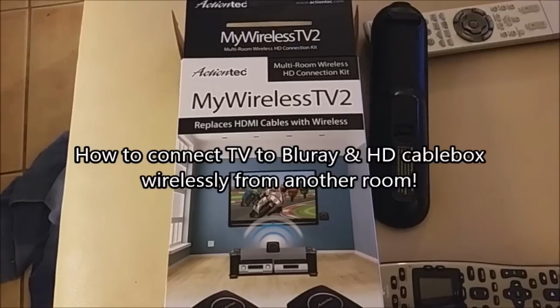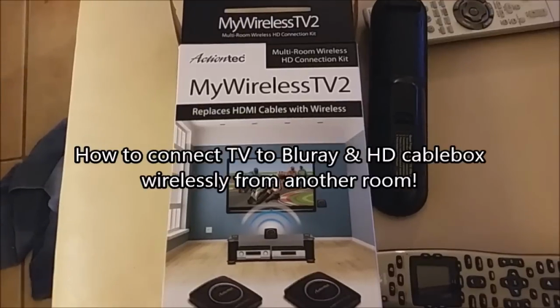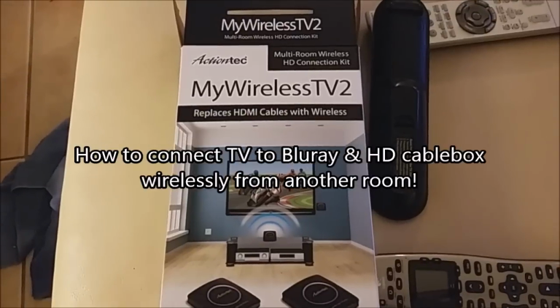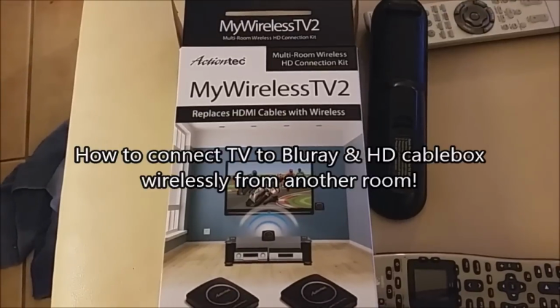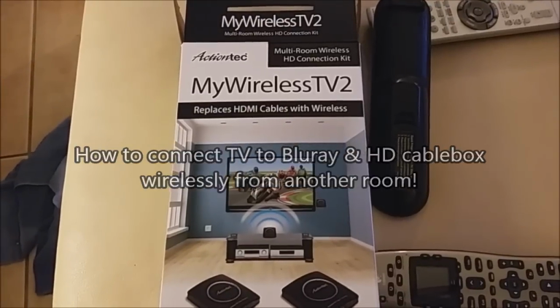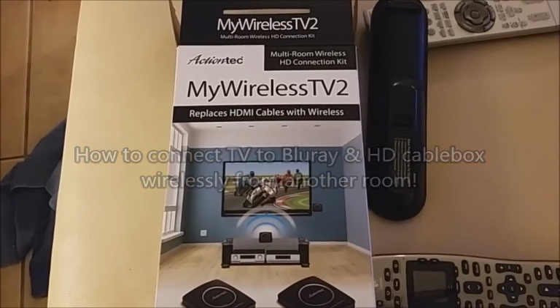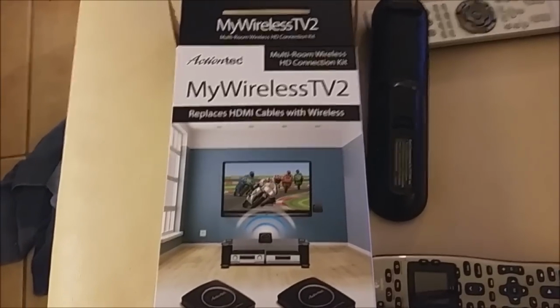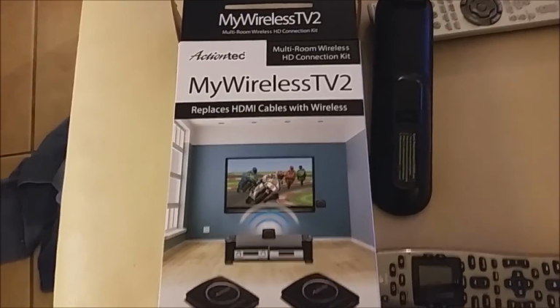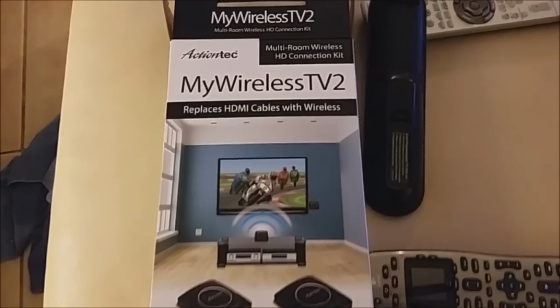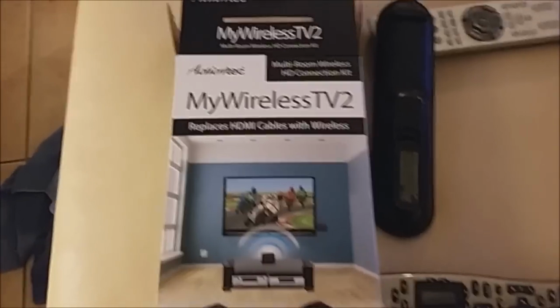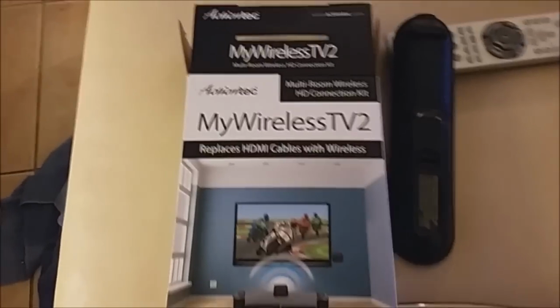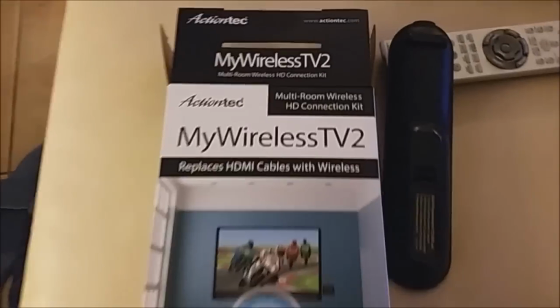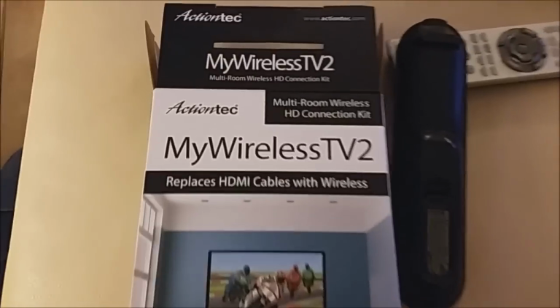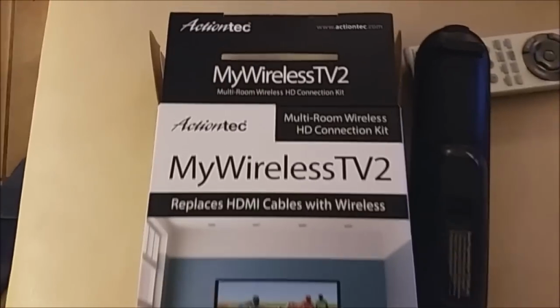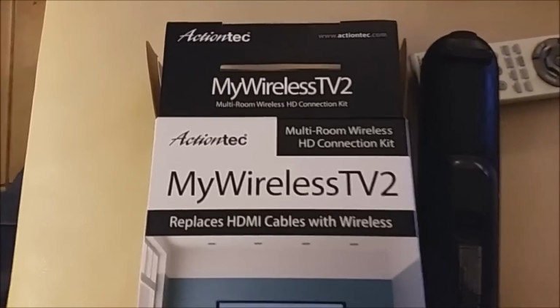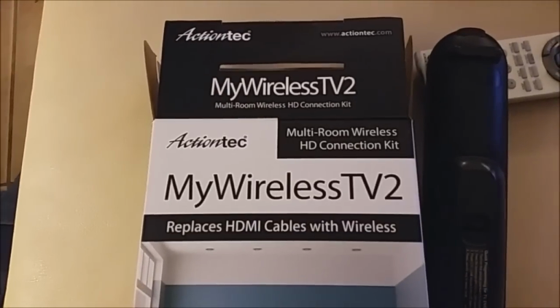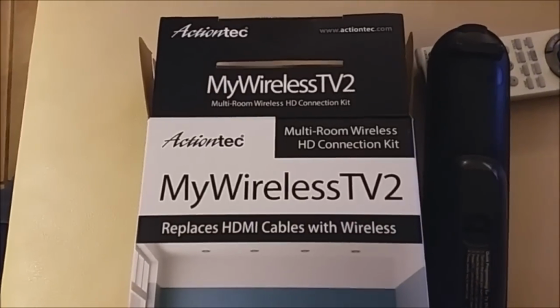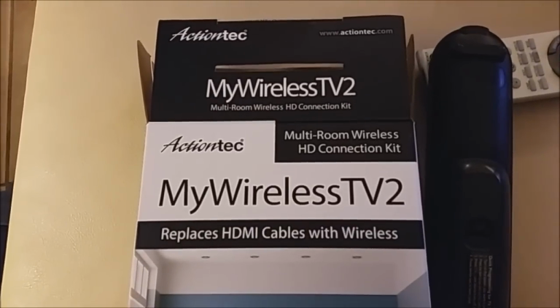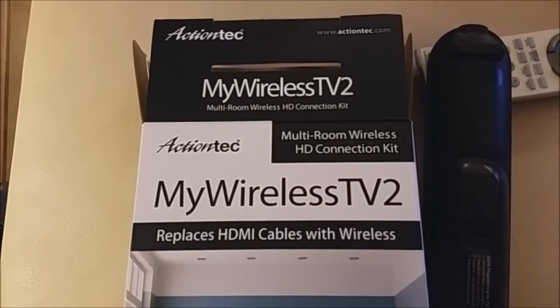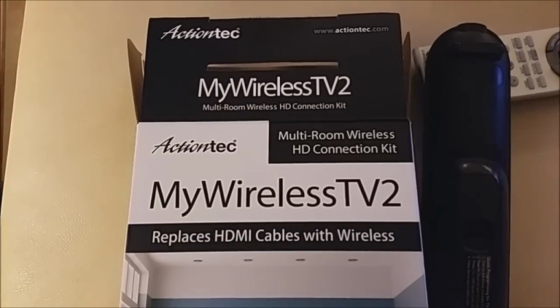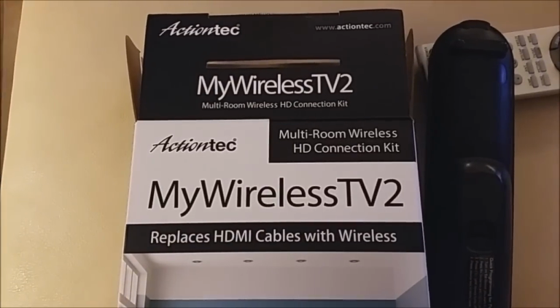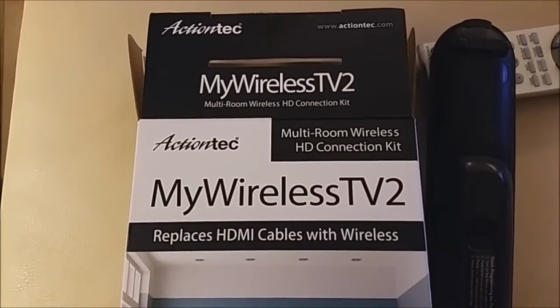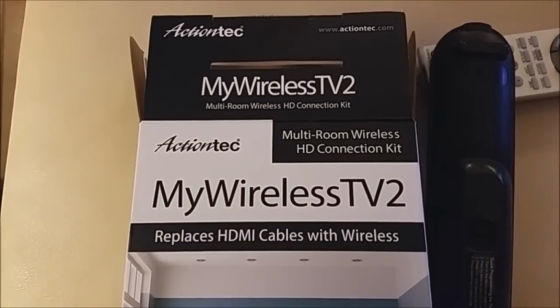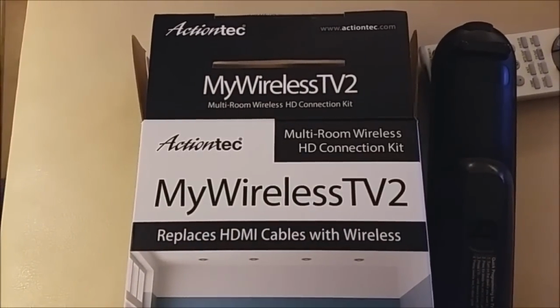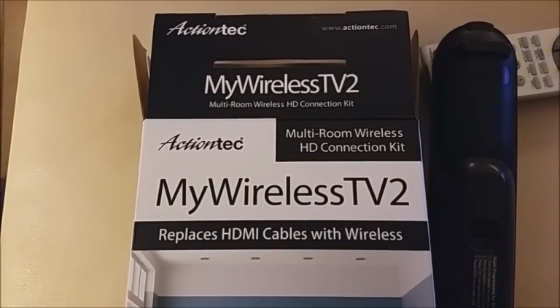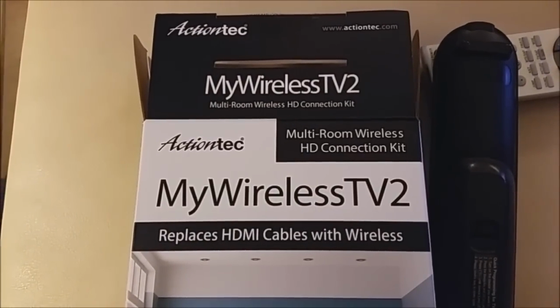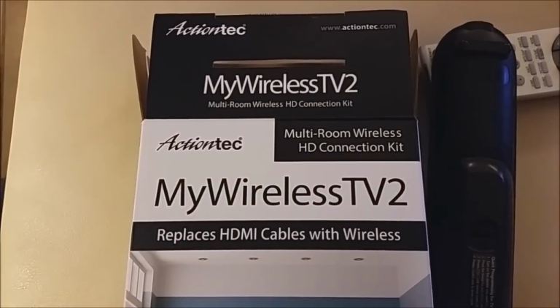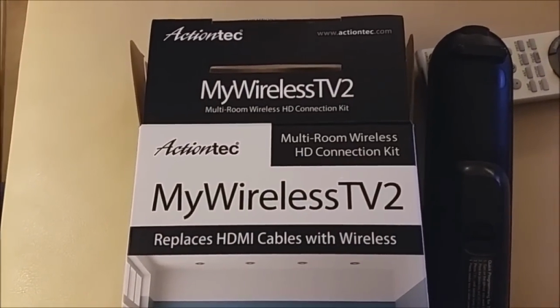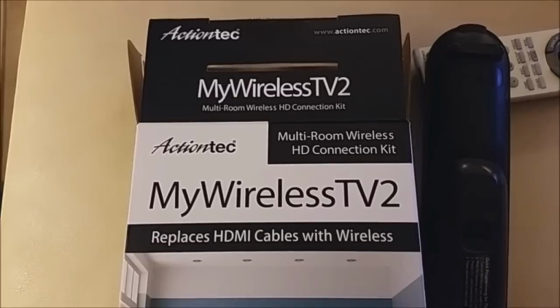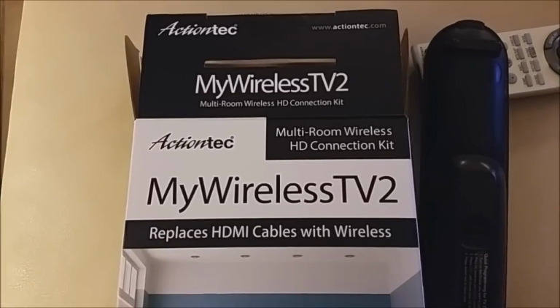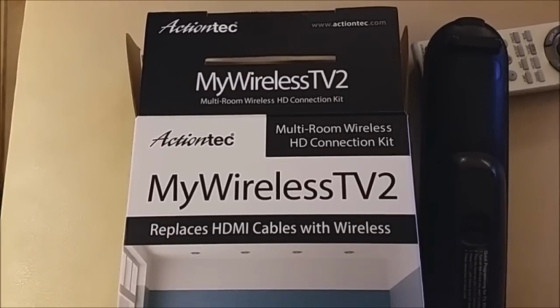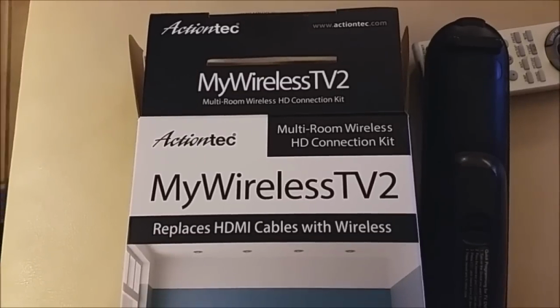Hey guys, it's Tampa Tech, and I'm going to be doing a review on ActionTech My Wireless TV 2.